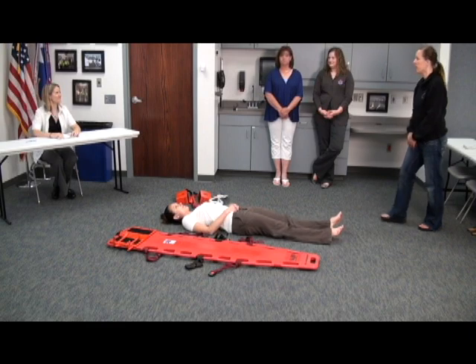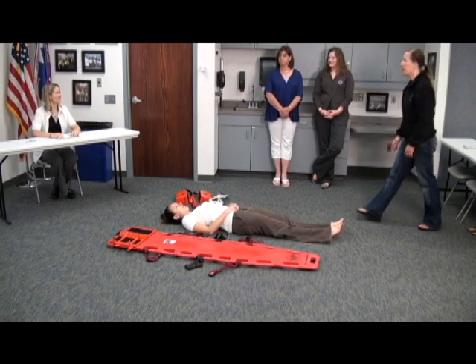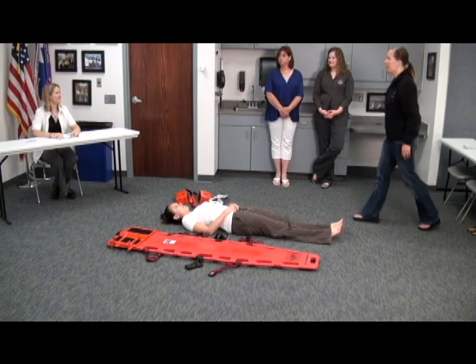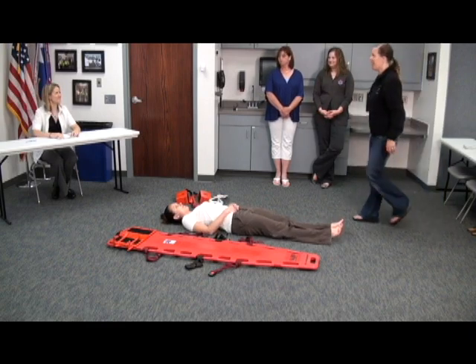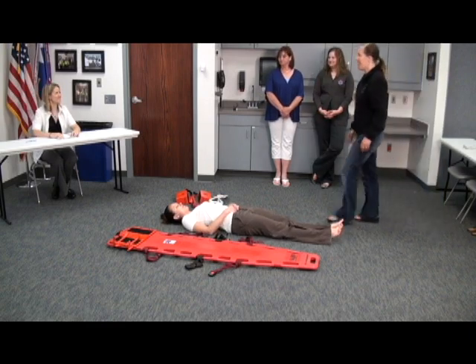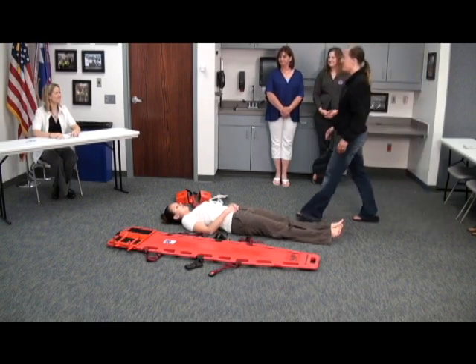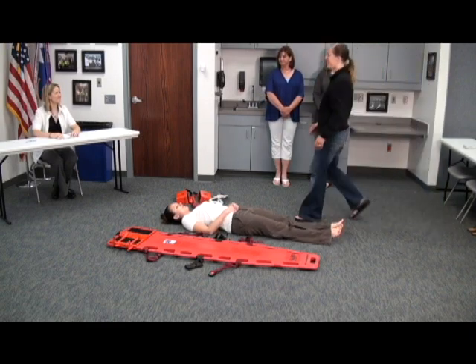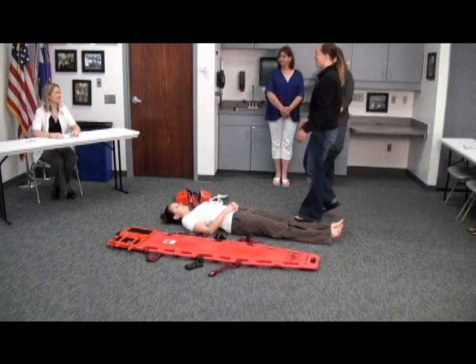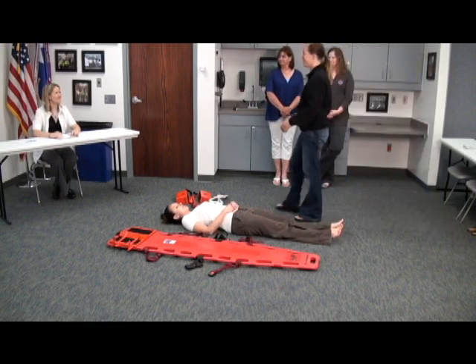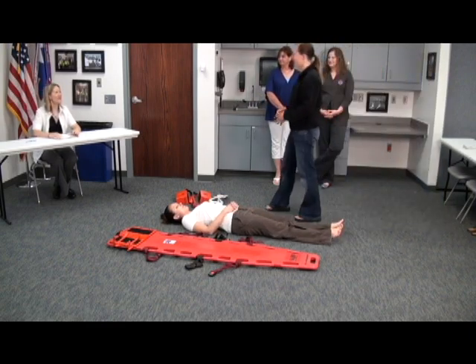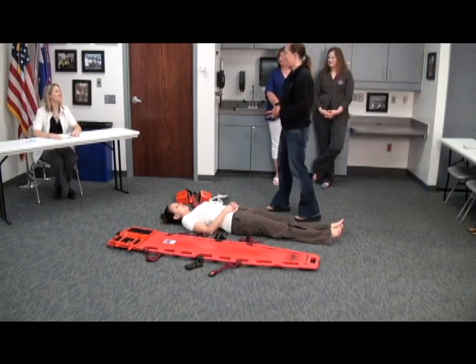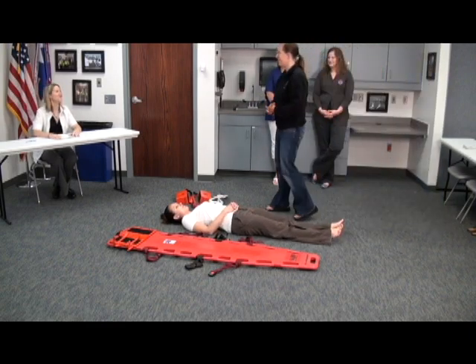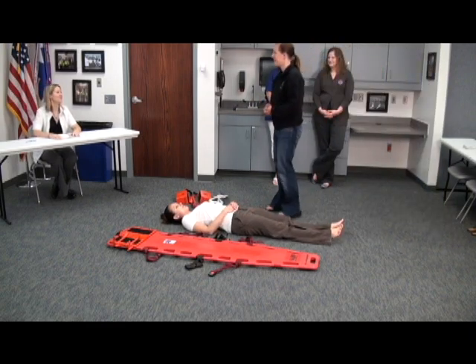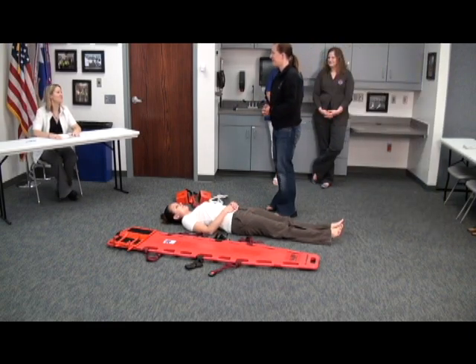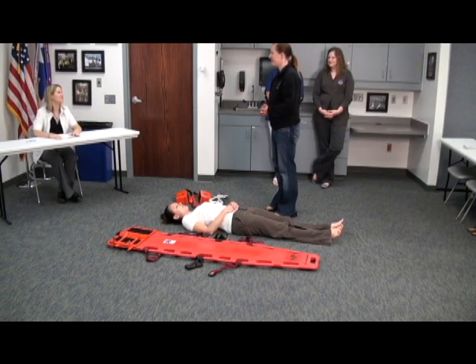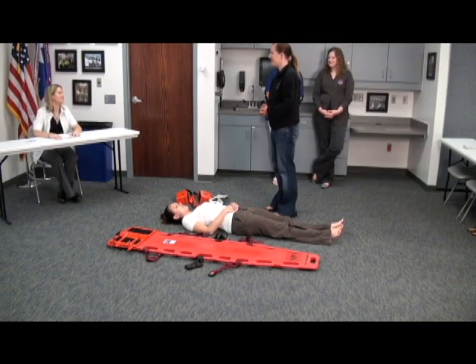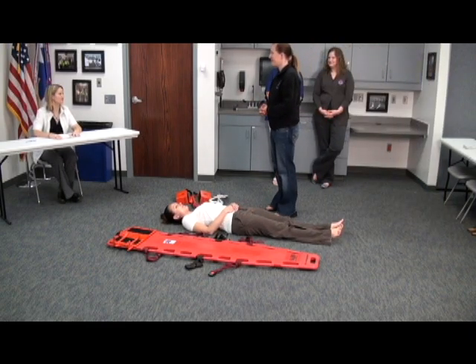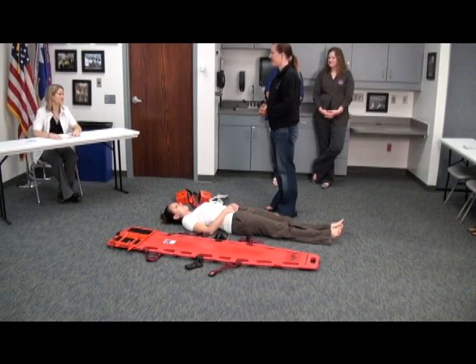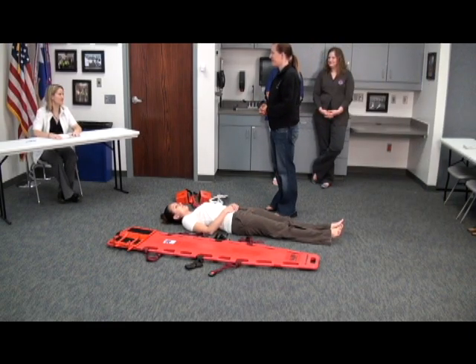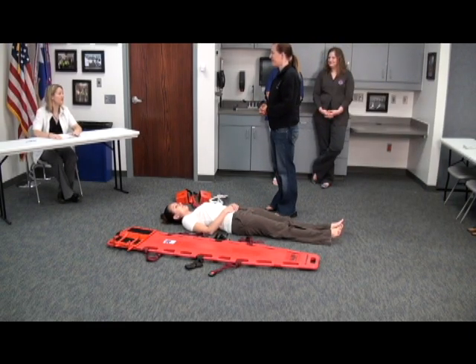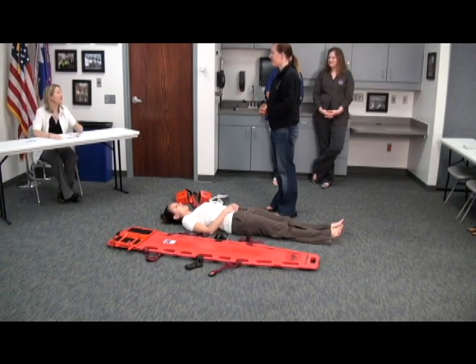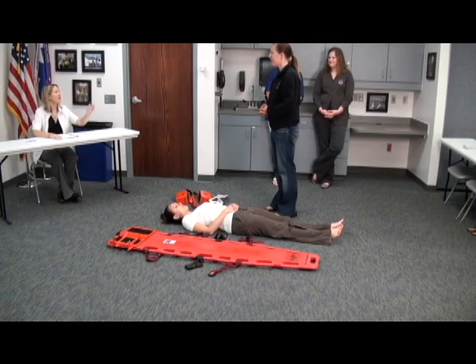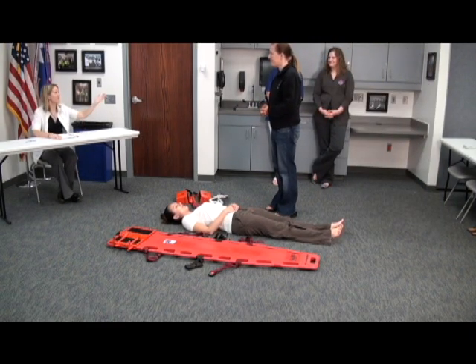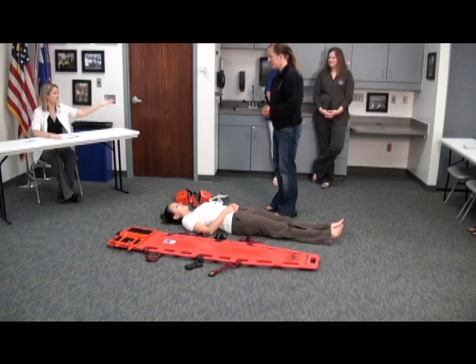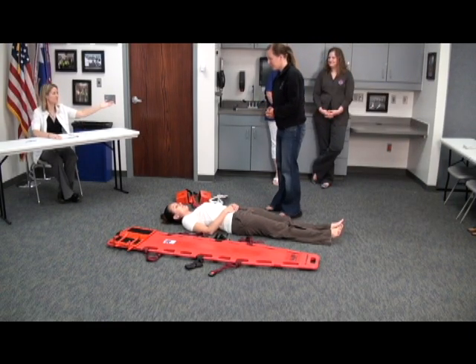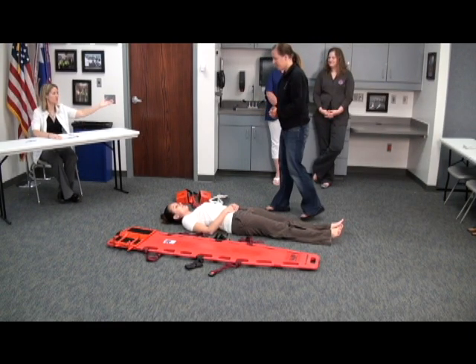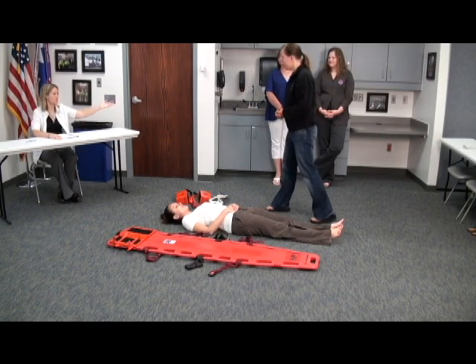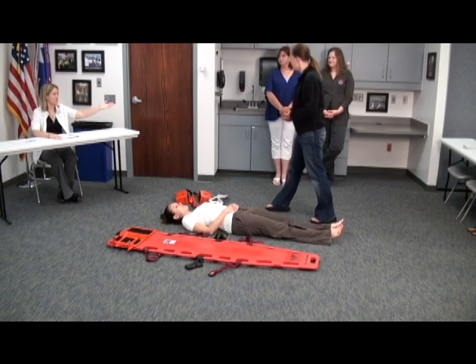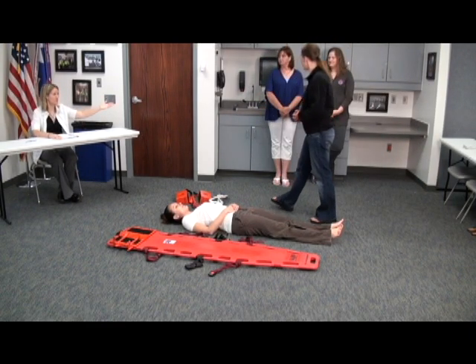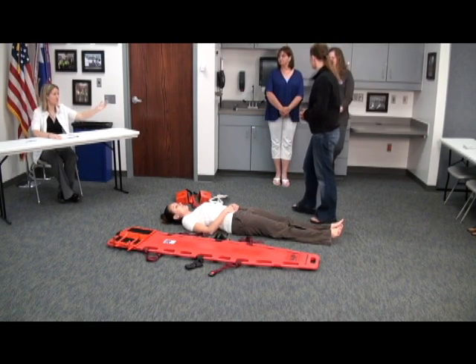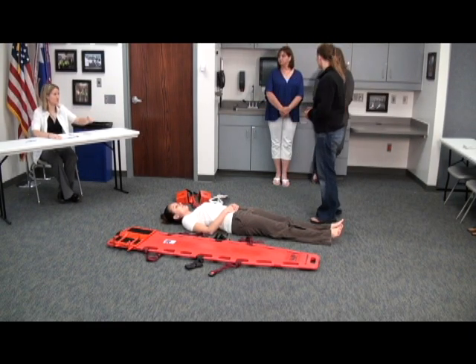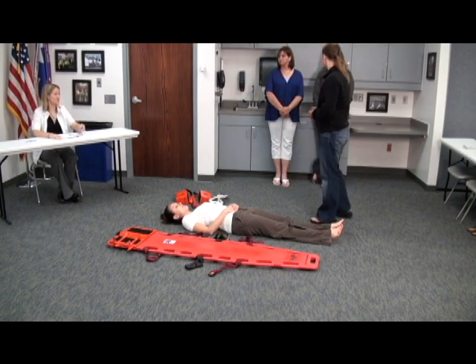Hi, I'm Christy. Hi, I'm Katie. I'll be your tester today. And these two will be your assistants.